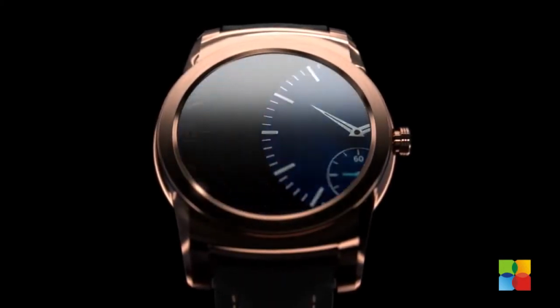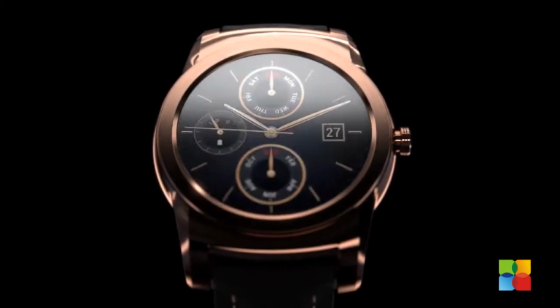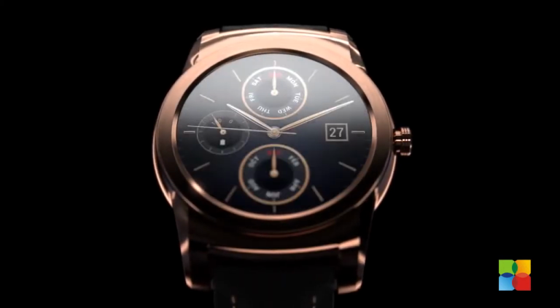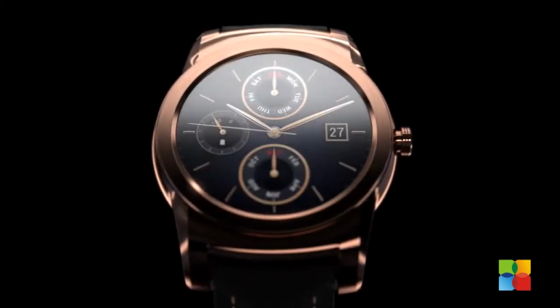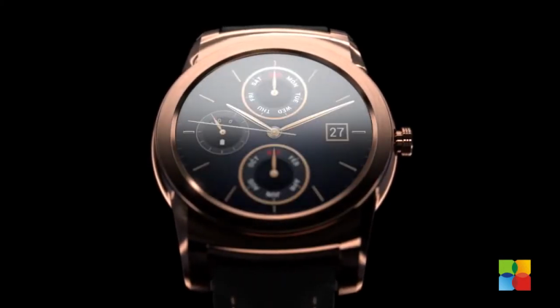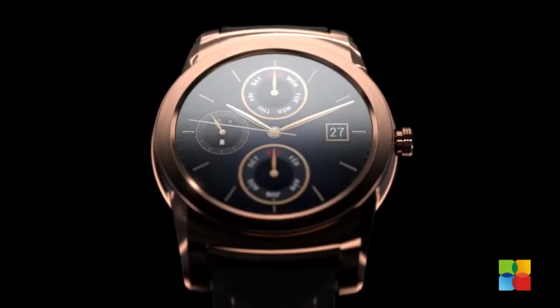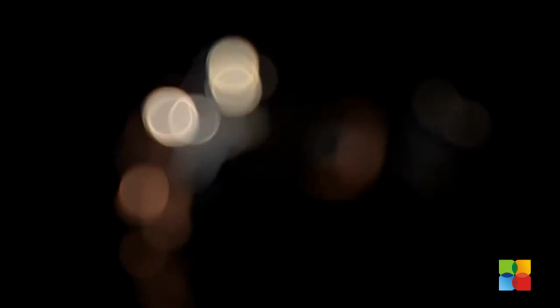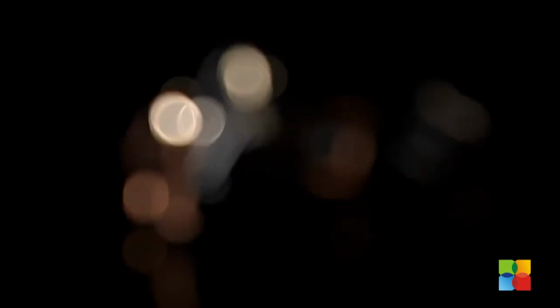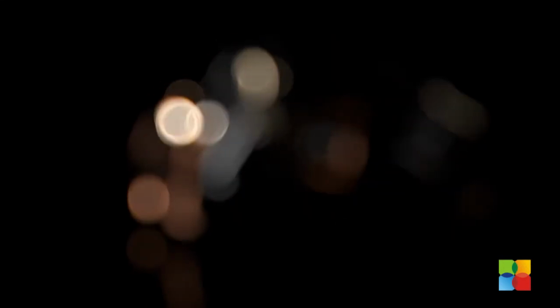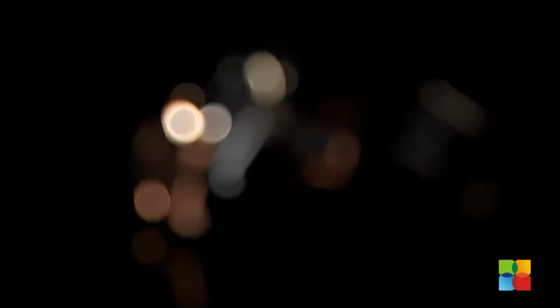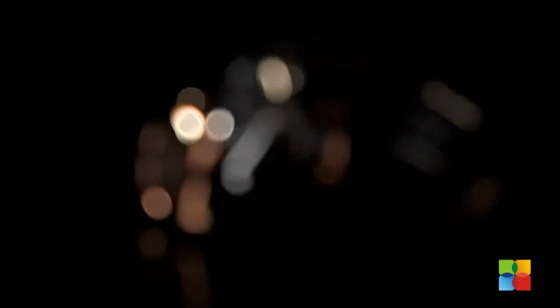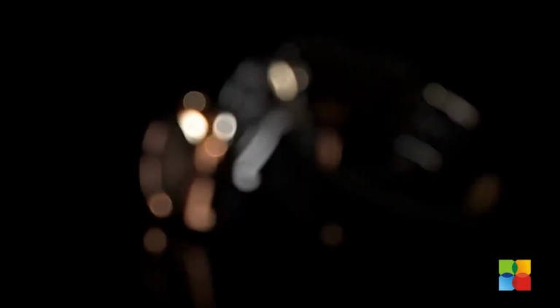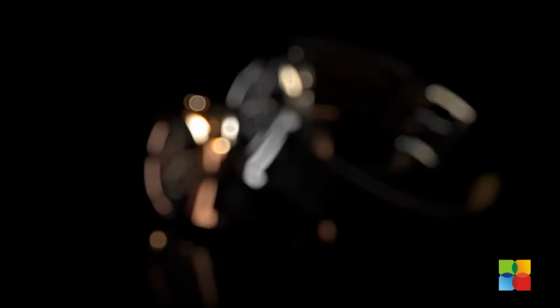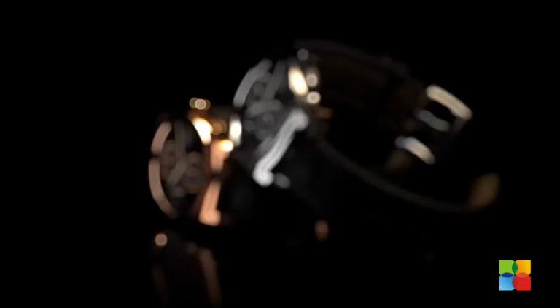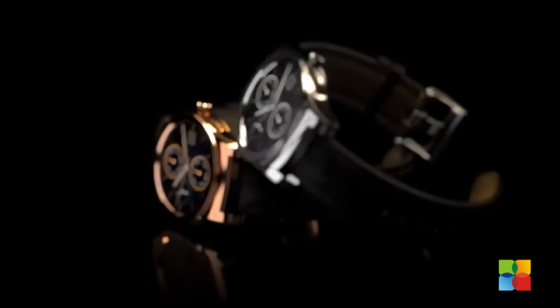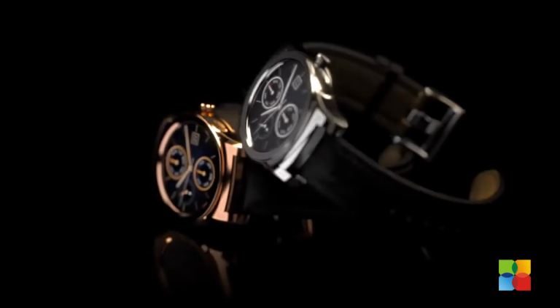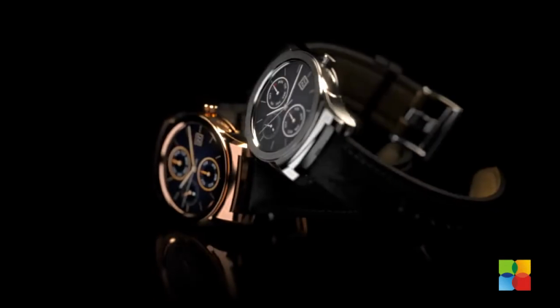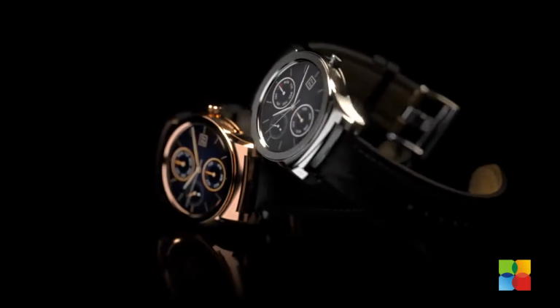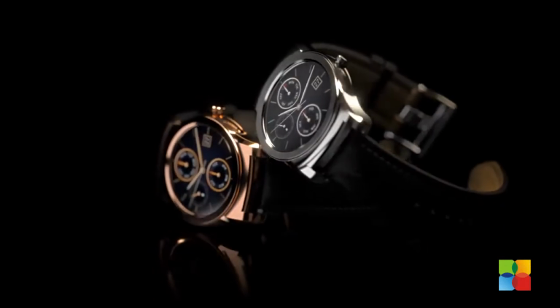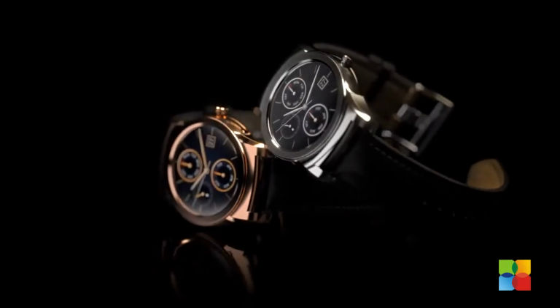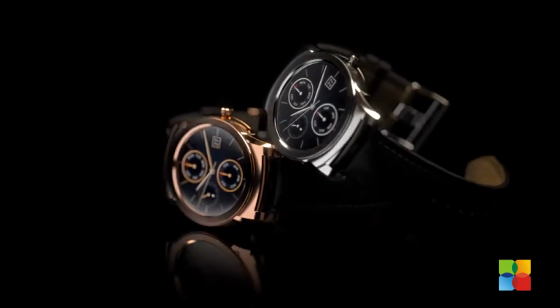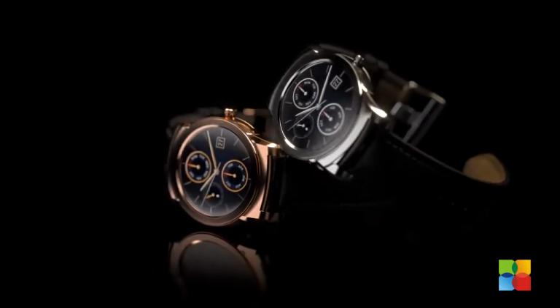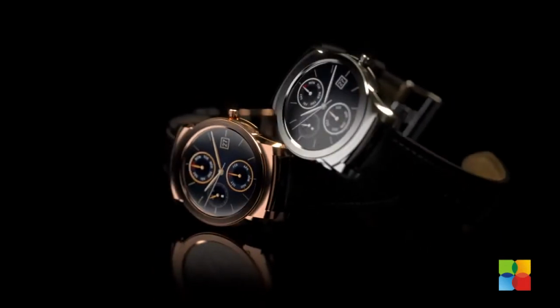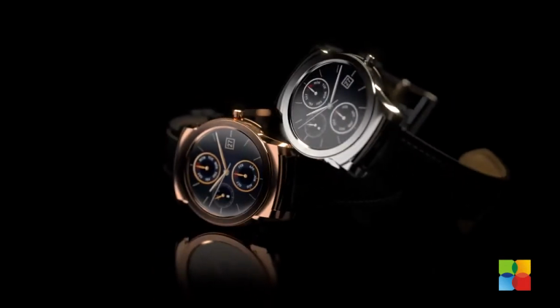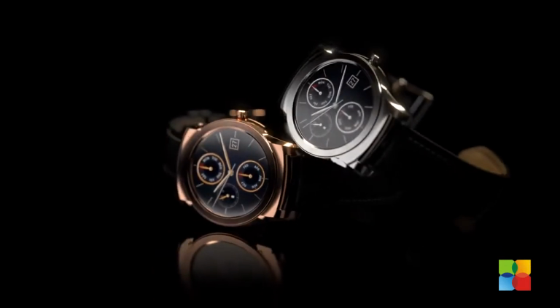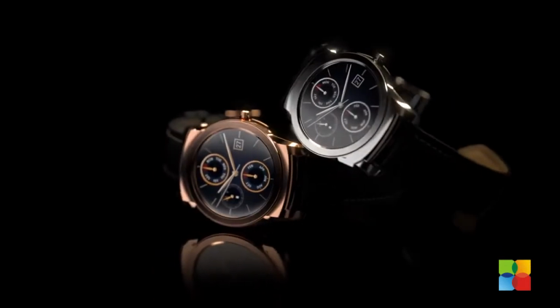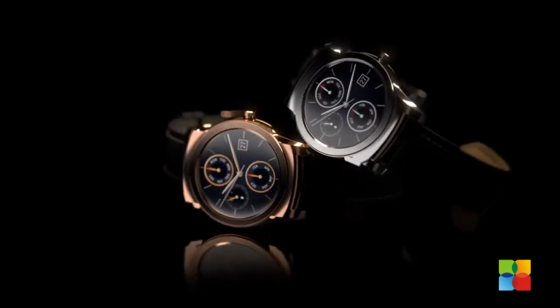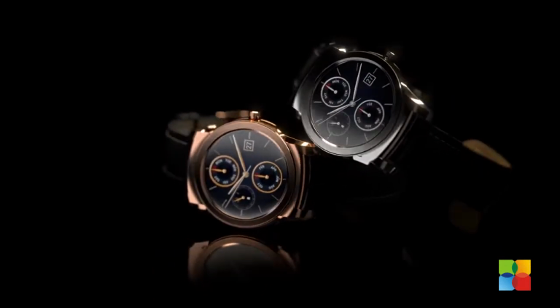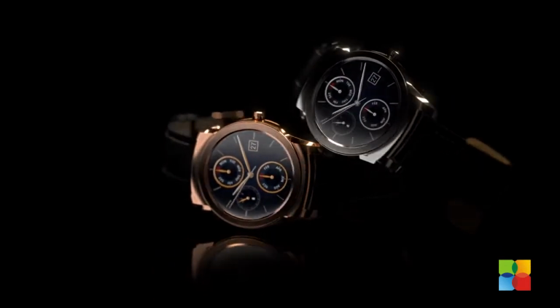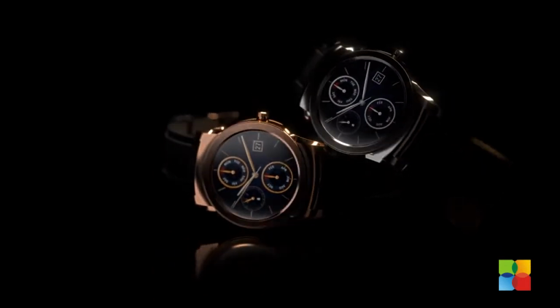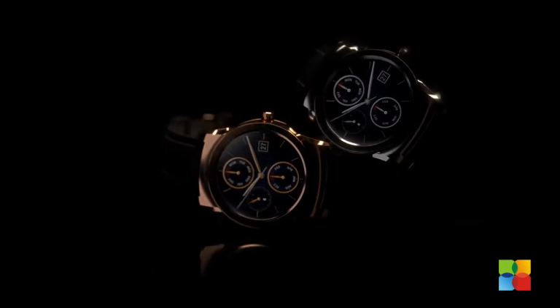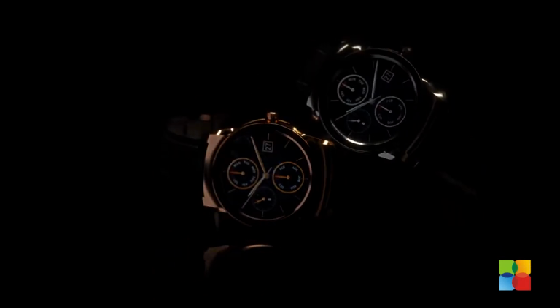LG will formally unveil the LG Watch Urbane and announce pricing and availability next month.